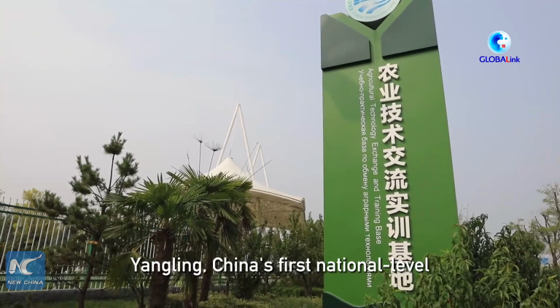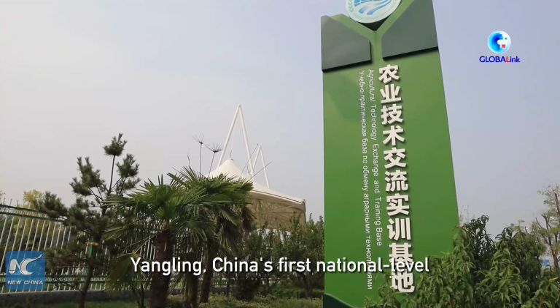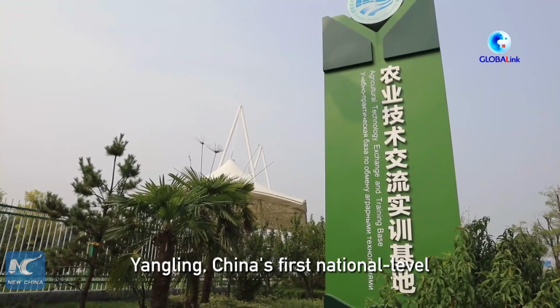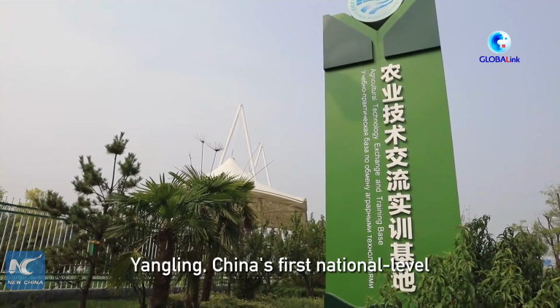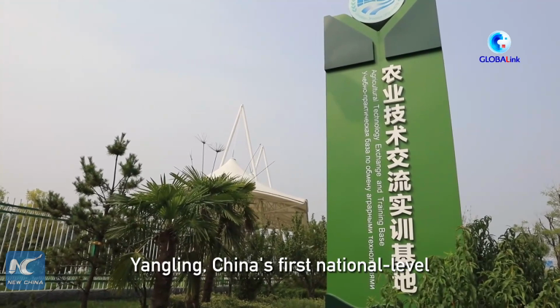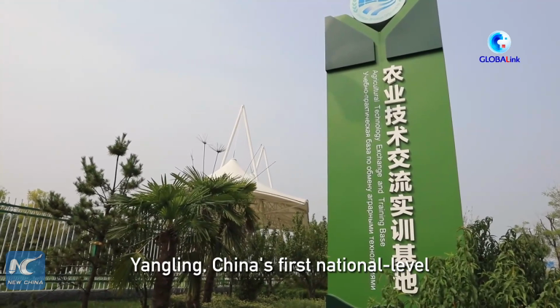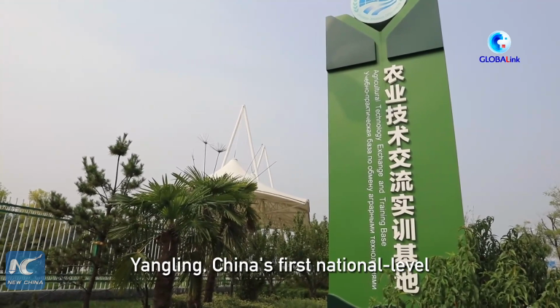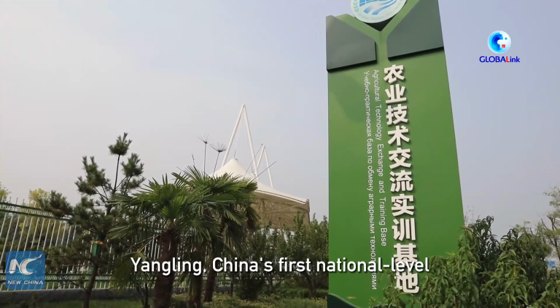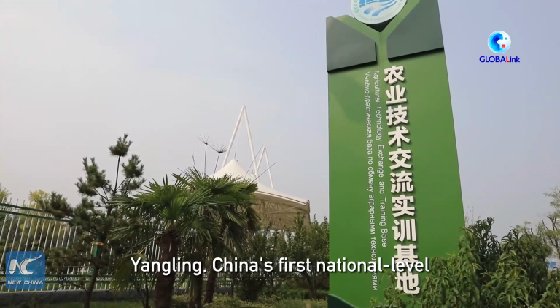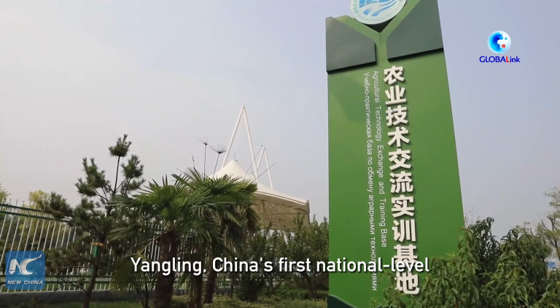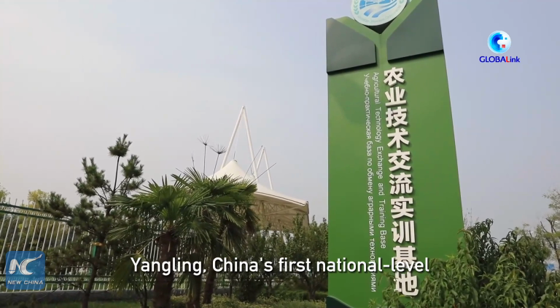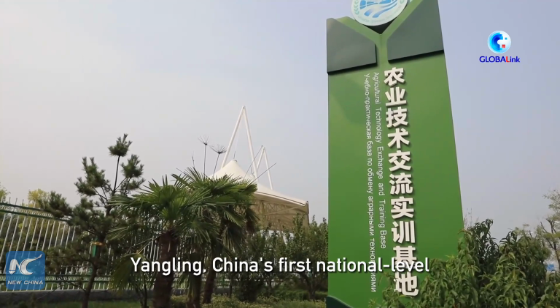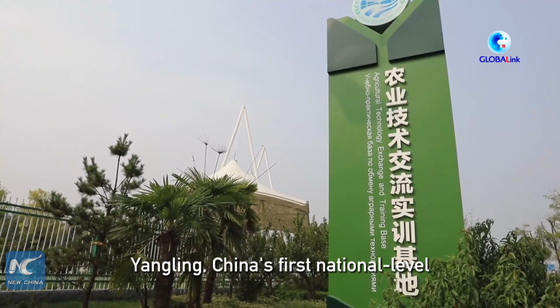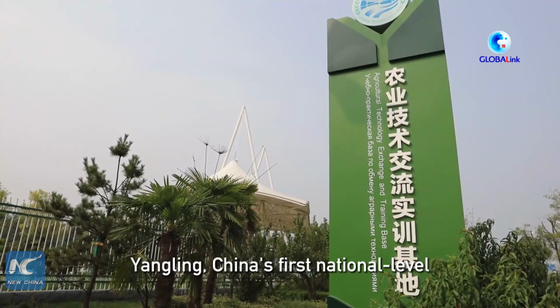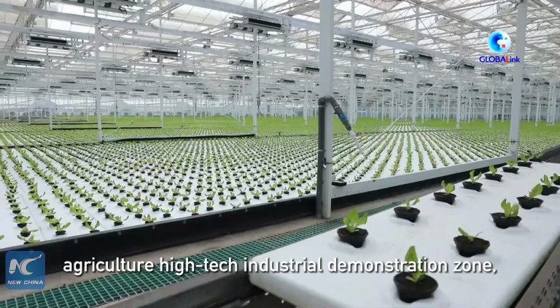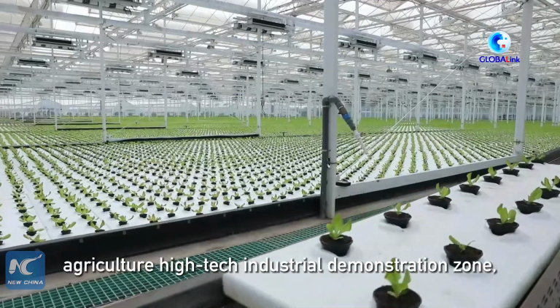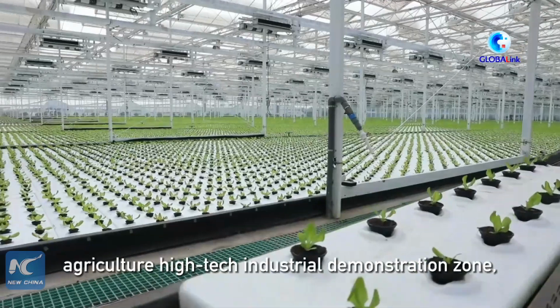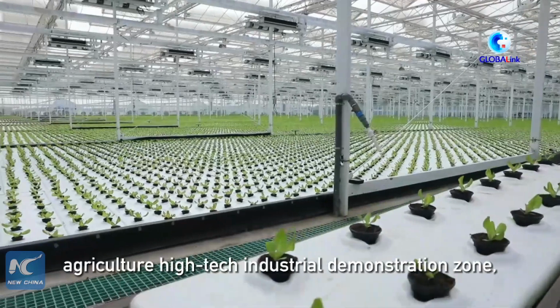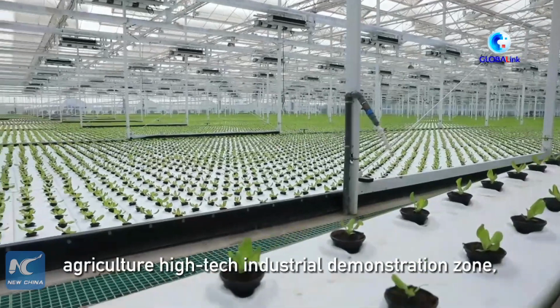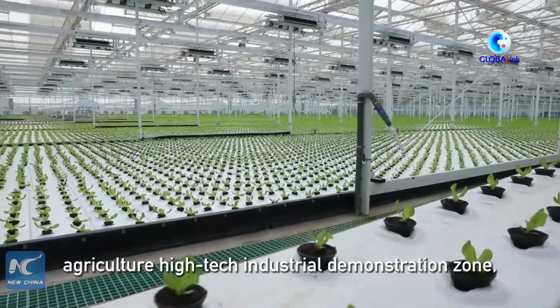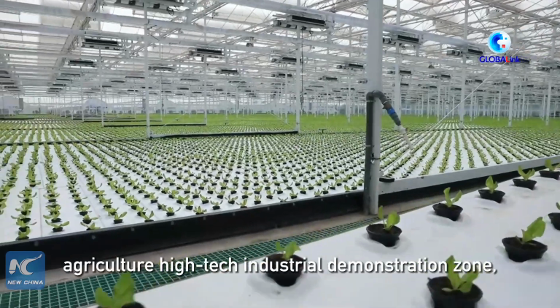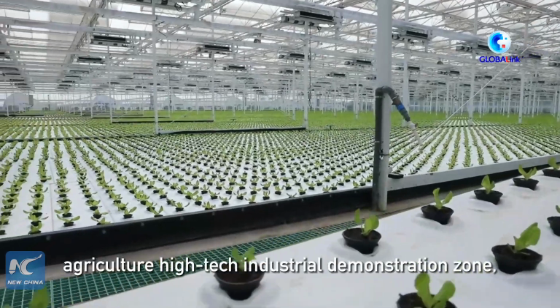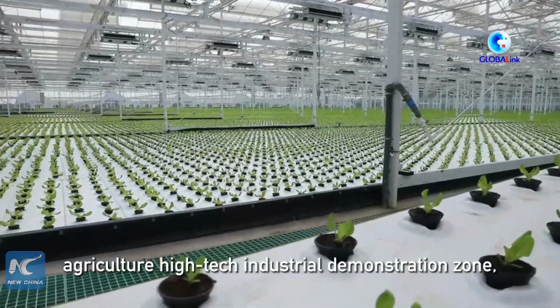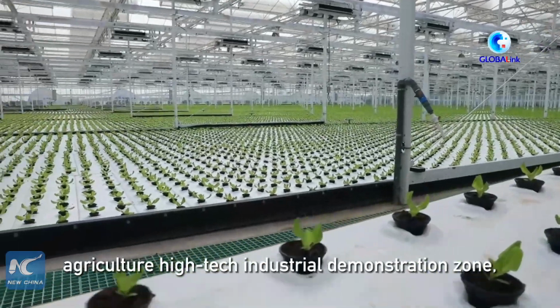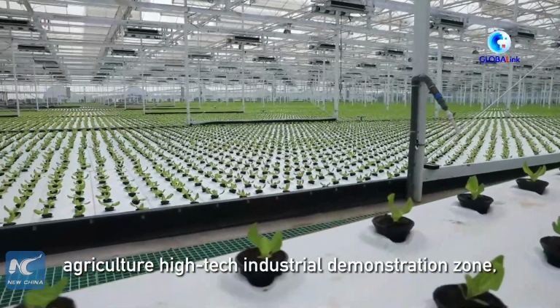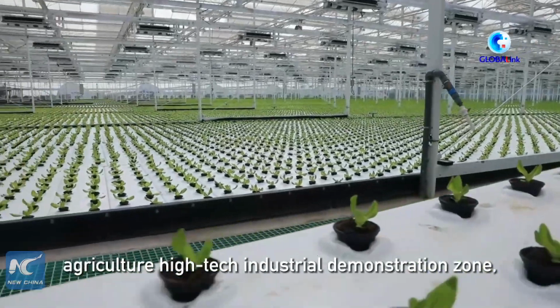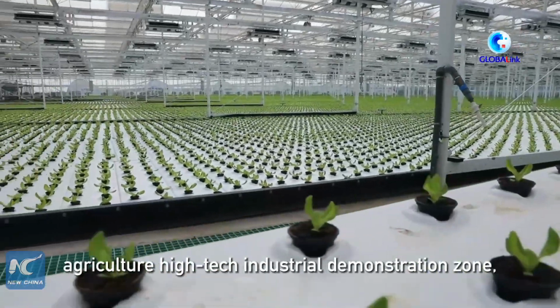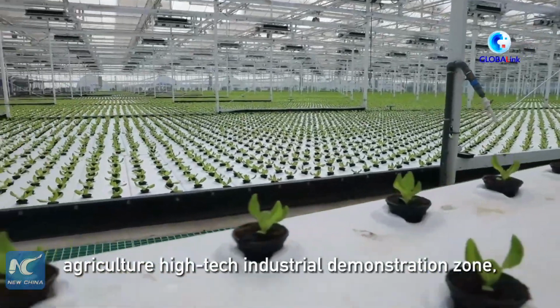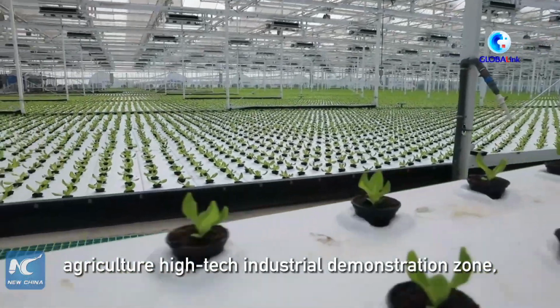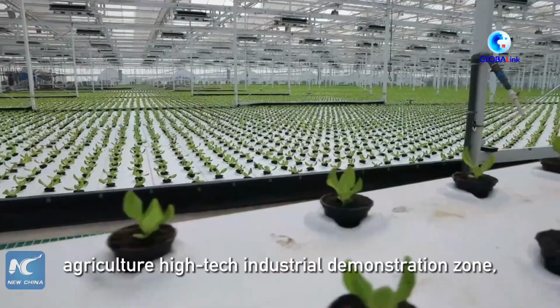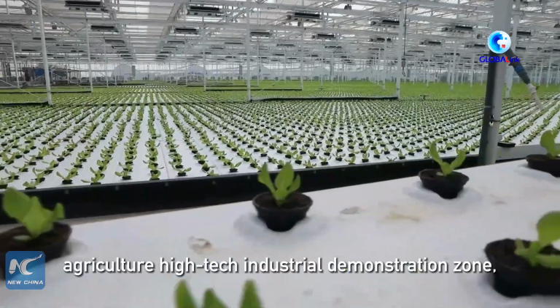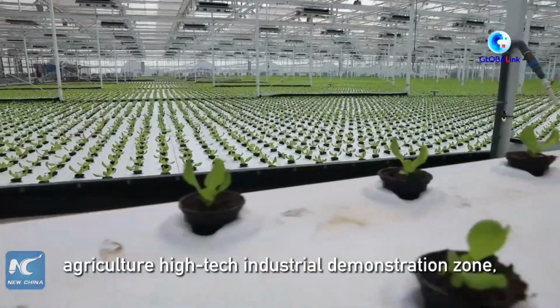Yung Ling, China's first national-level agriculture high-tech industrial demonstration zone.